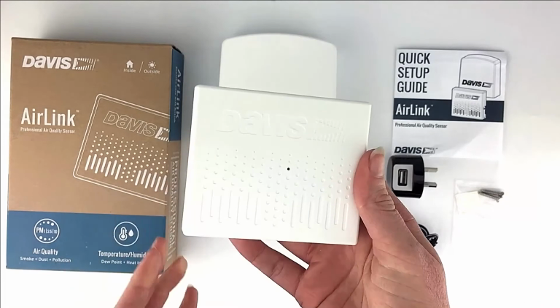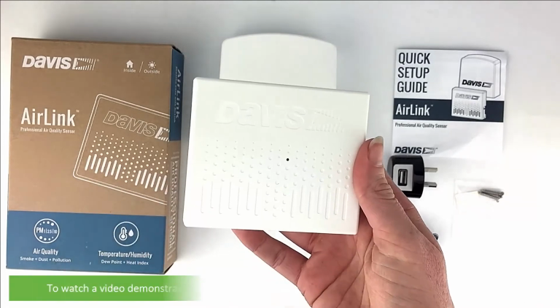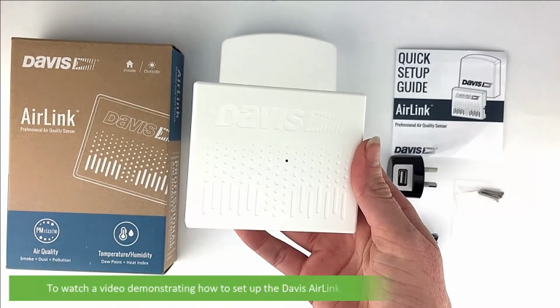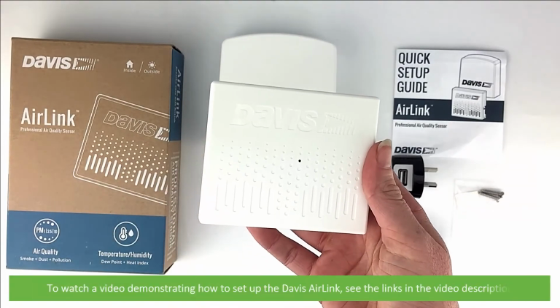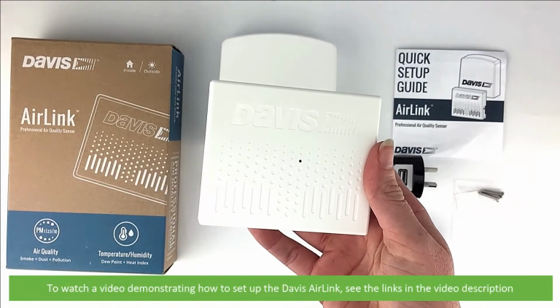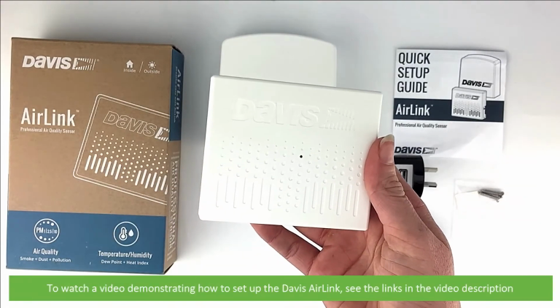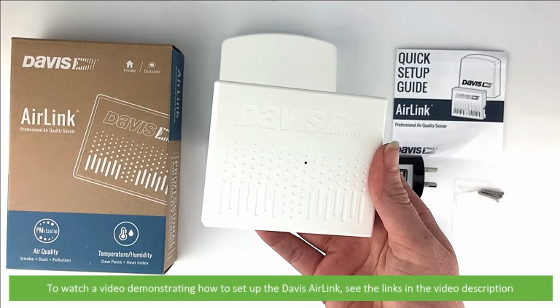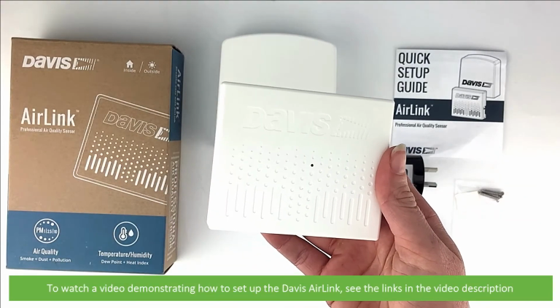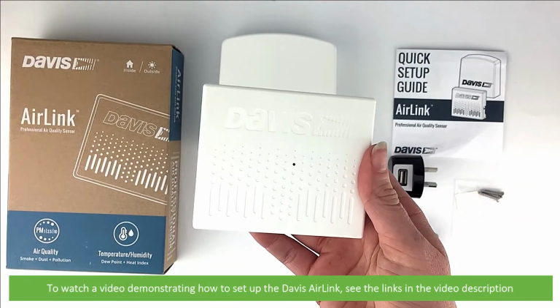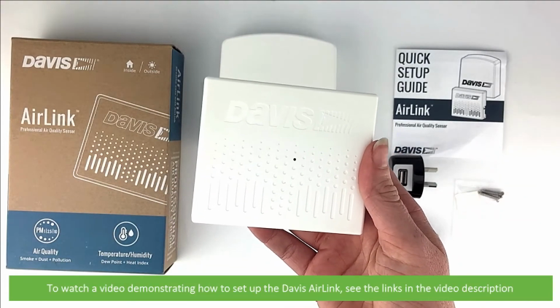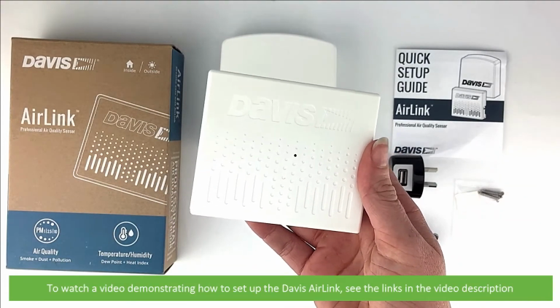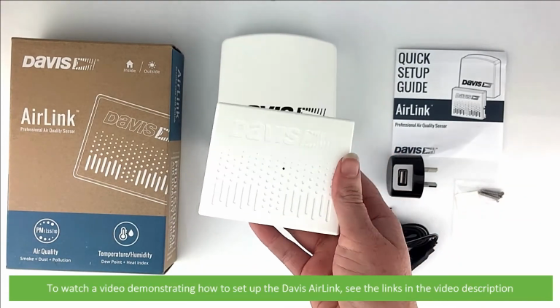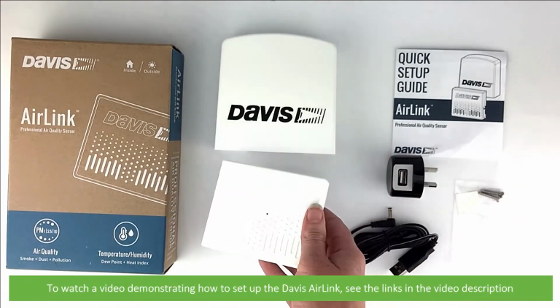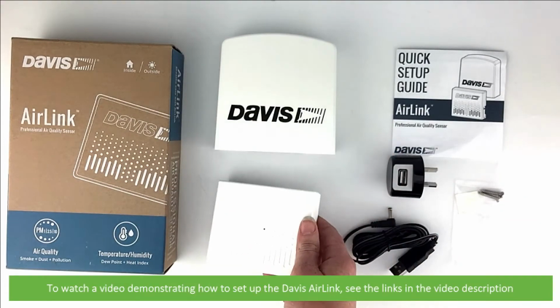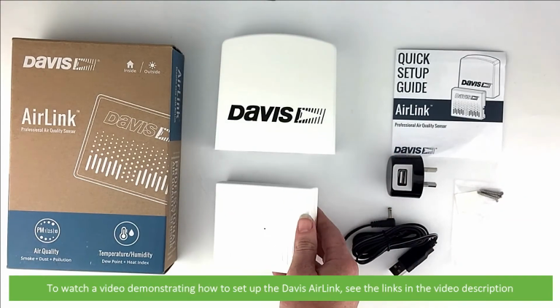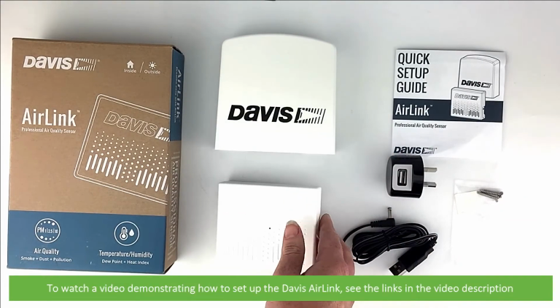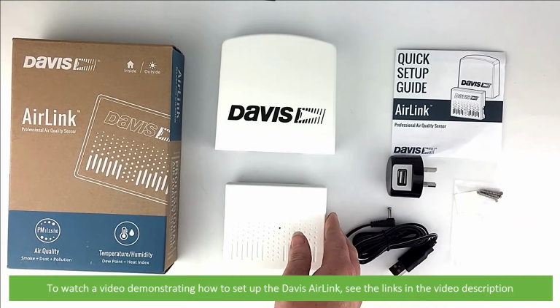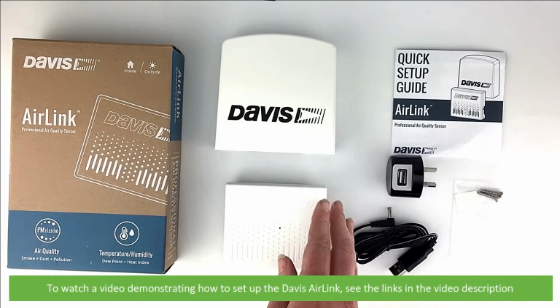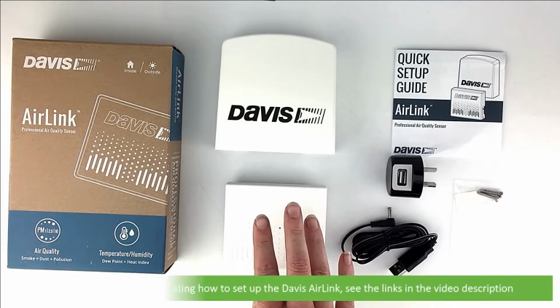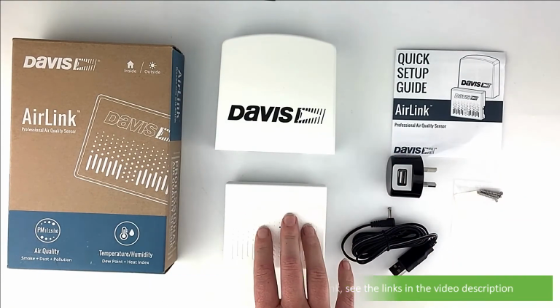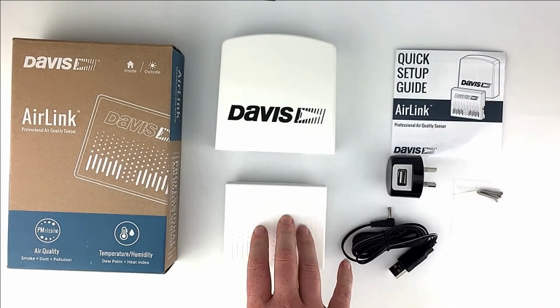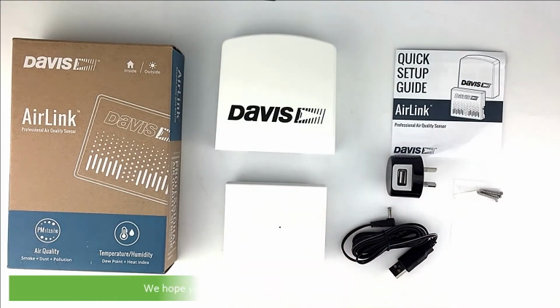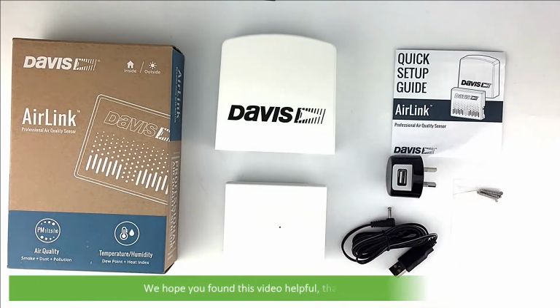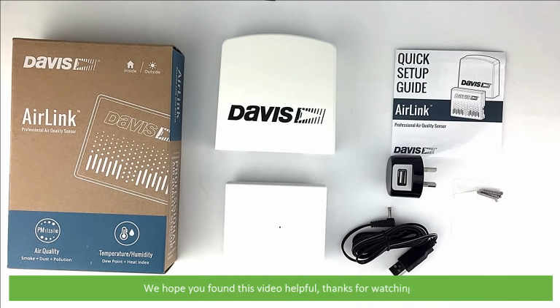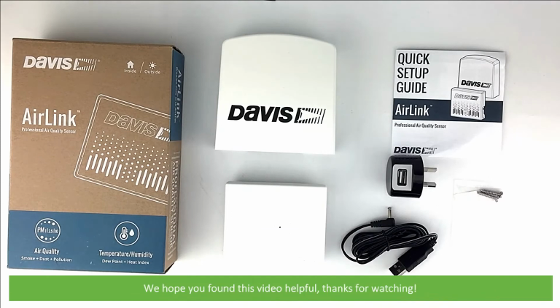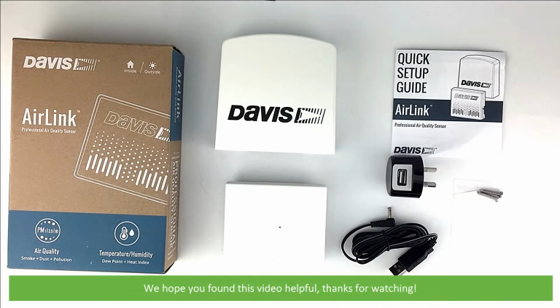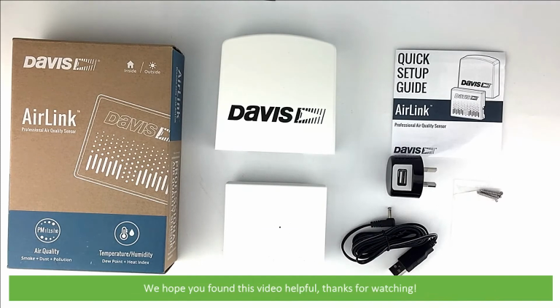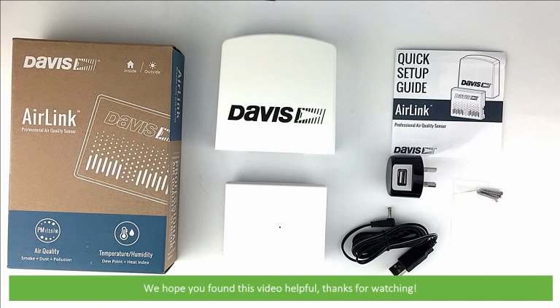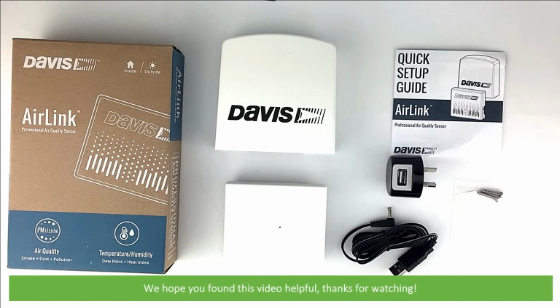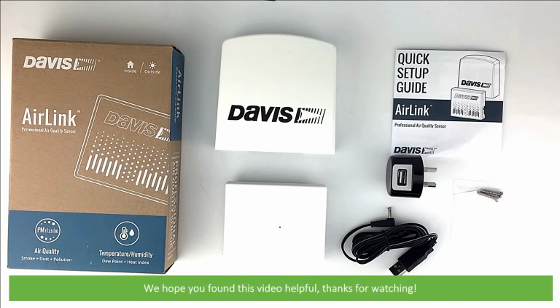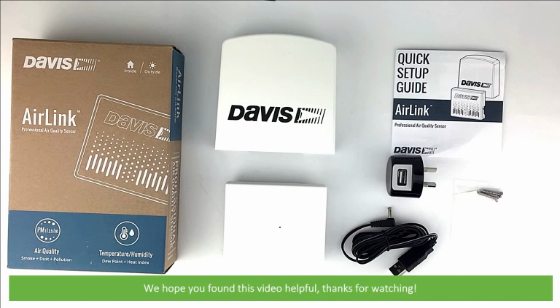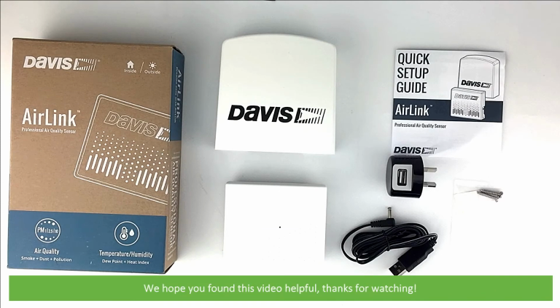To watch a video demonstrating how to set up the Davis AirLink, see the links in the video description. We hope that you found this video helpful — thanks for watching!